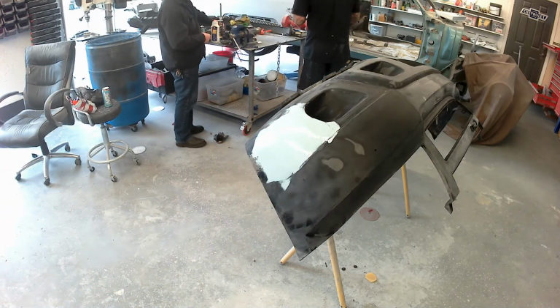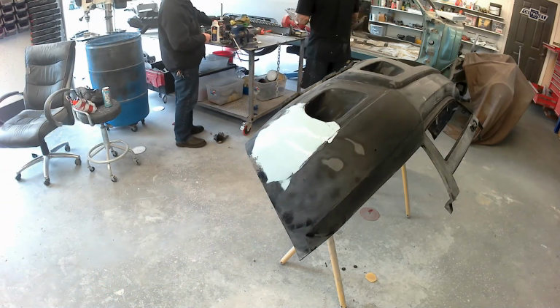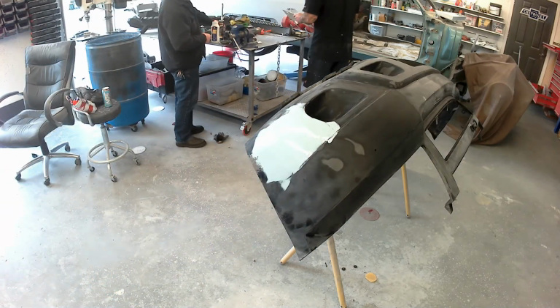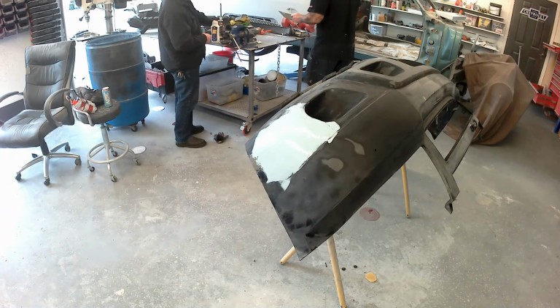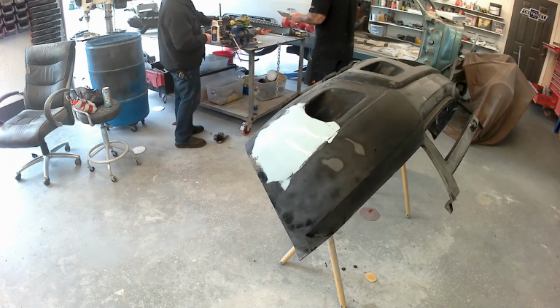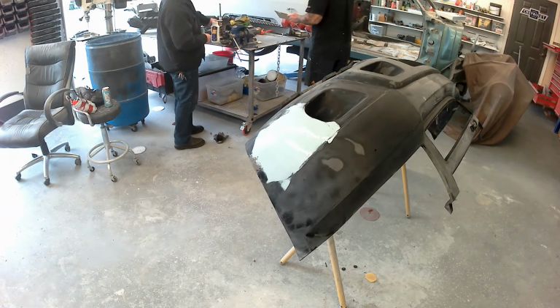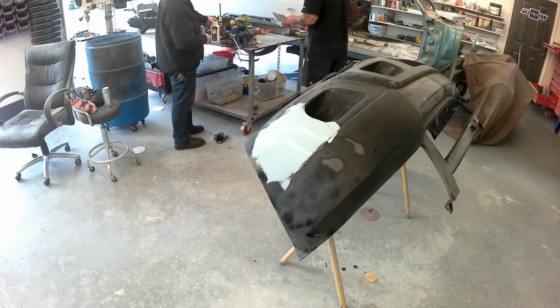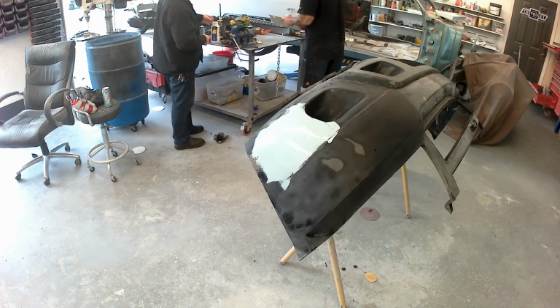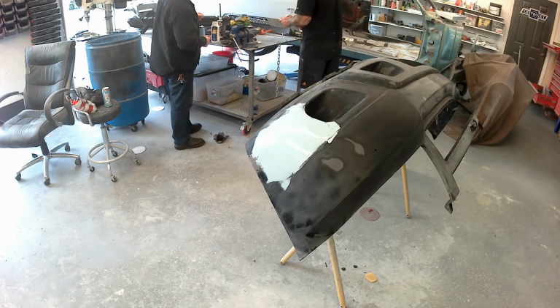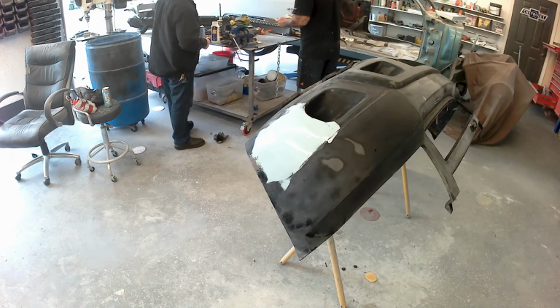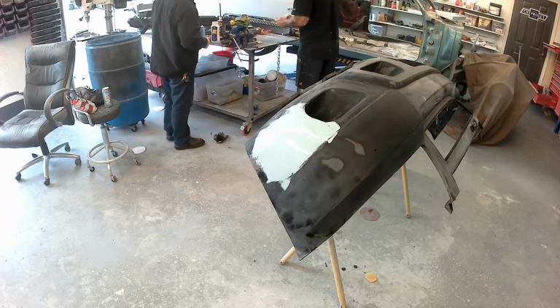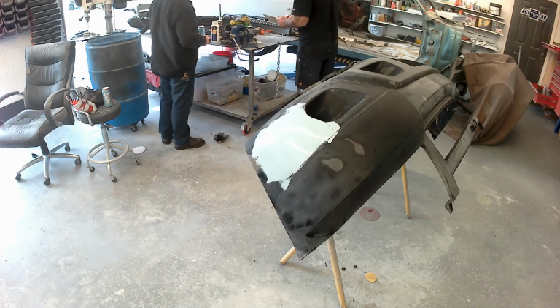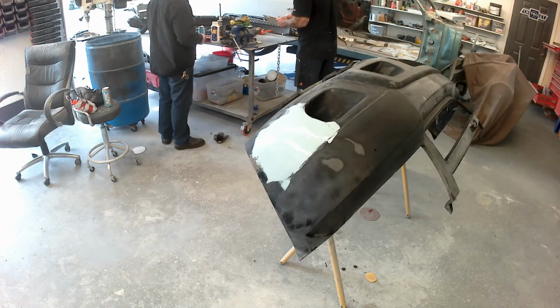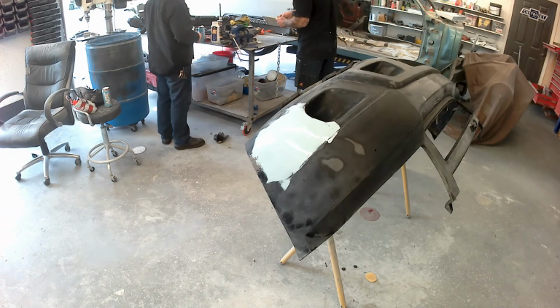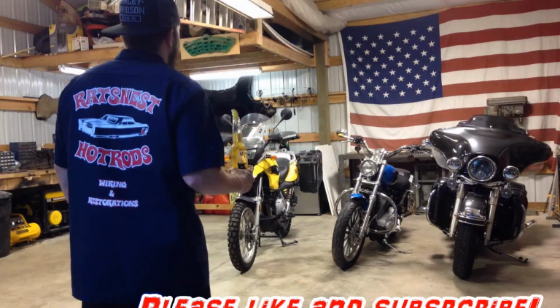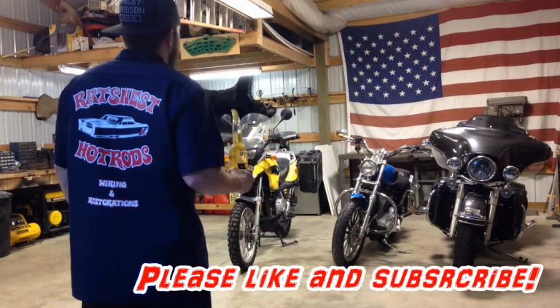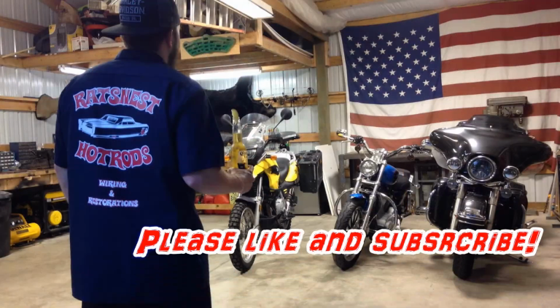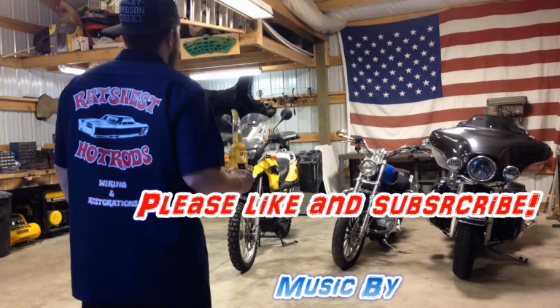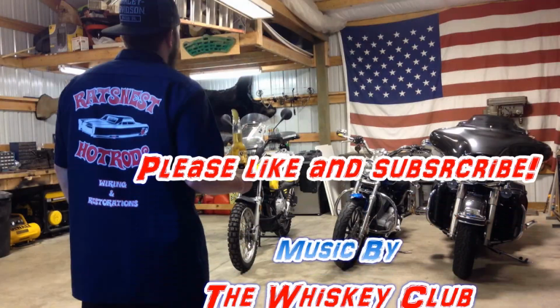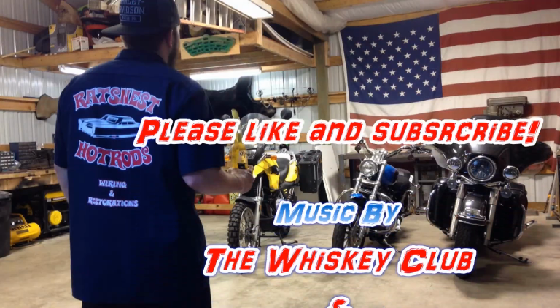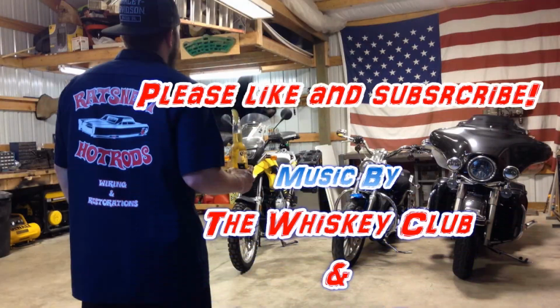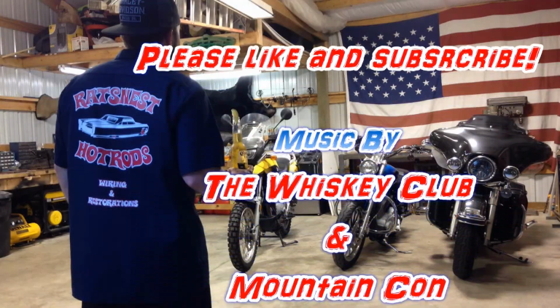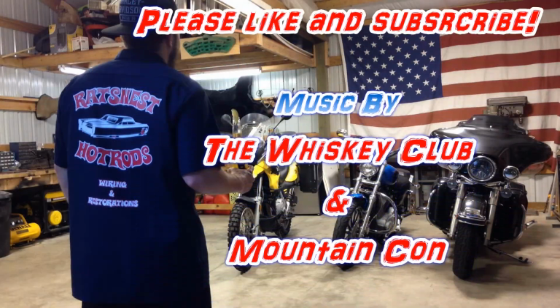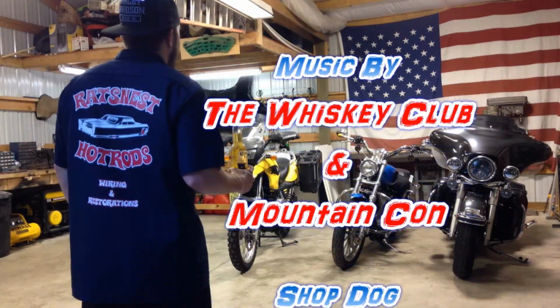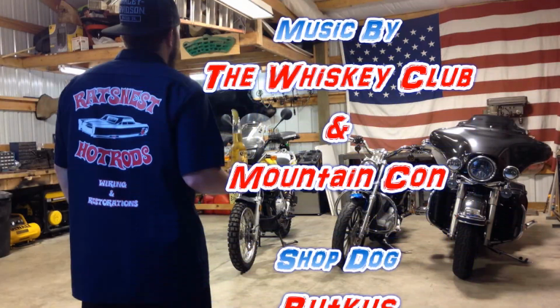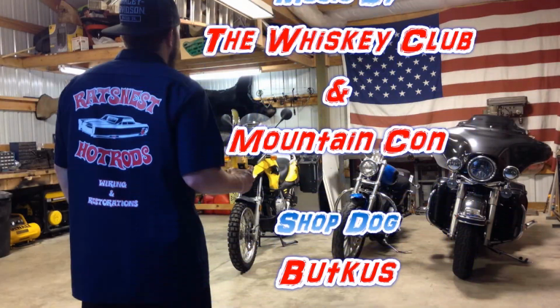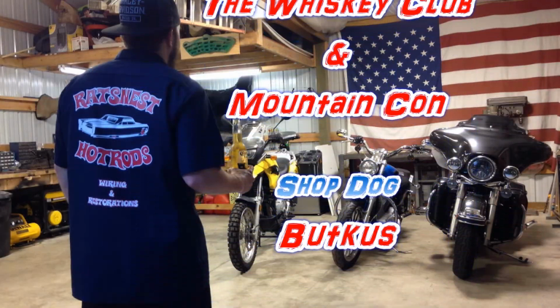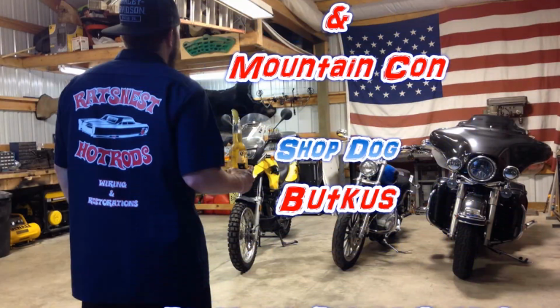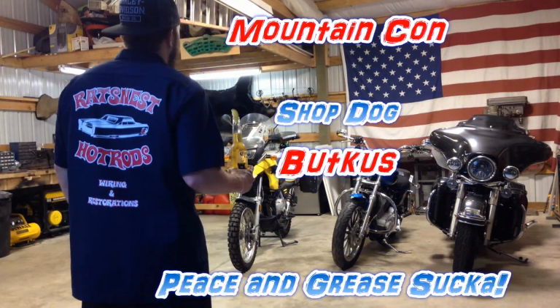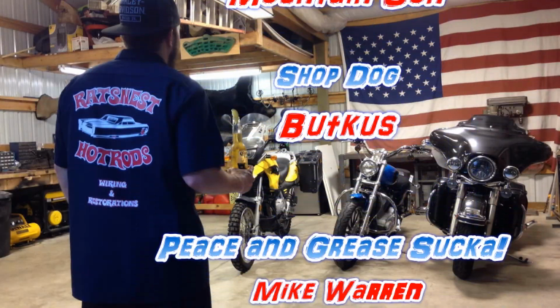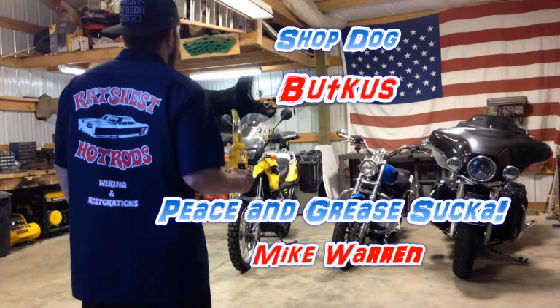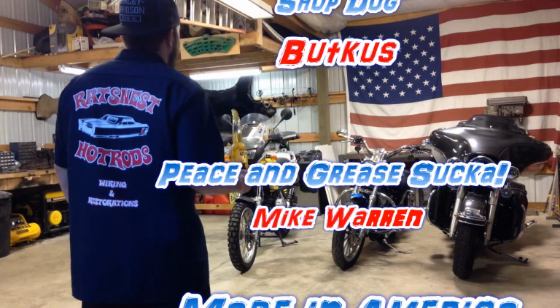Thanks for all the subscriptions, comments, and likes, guys. Peace and grease.